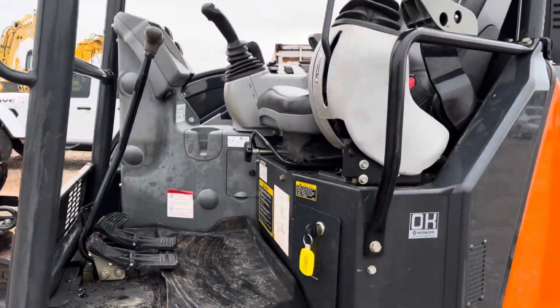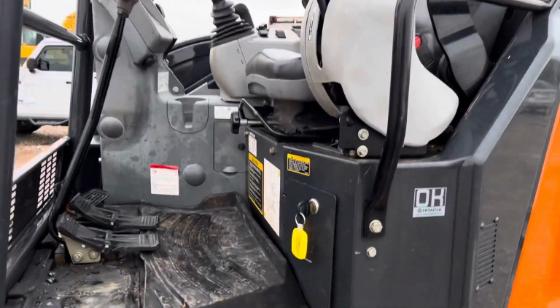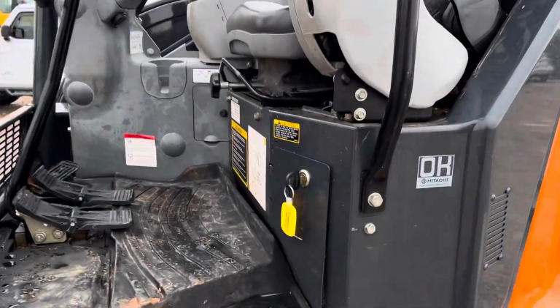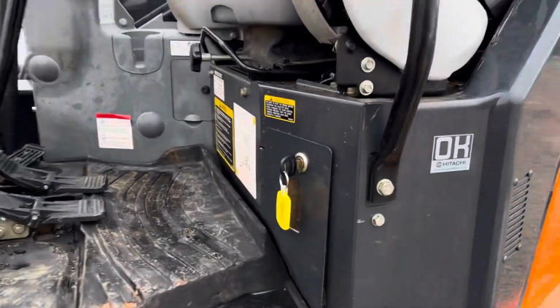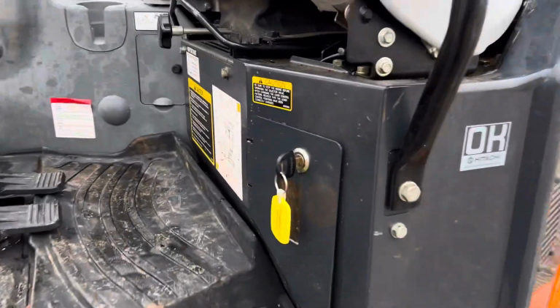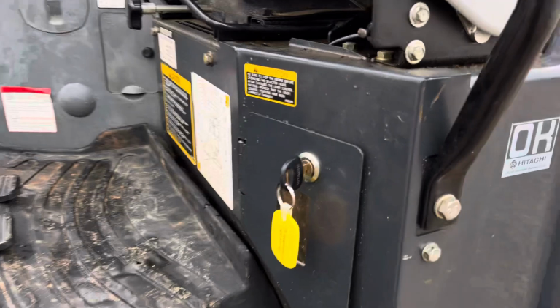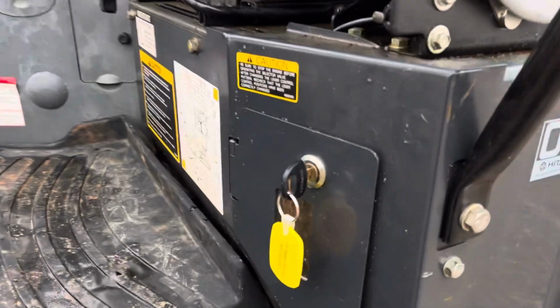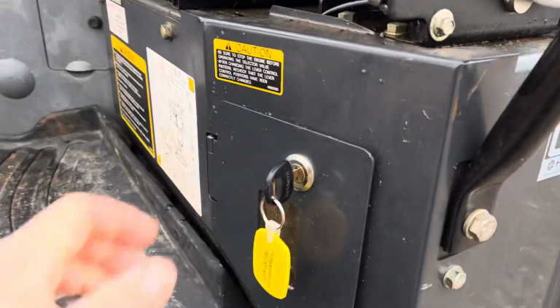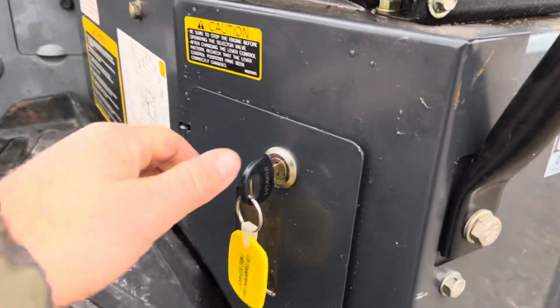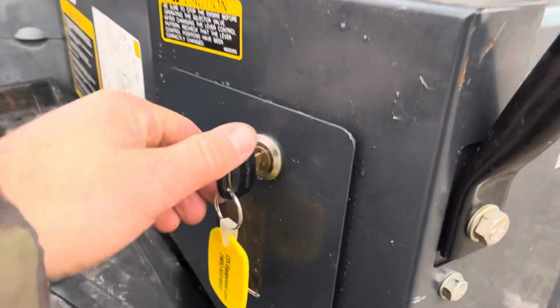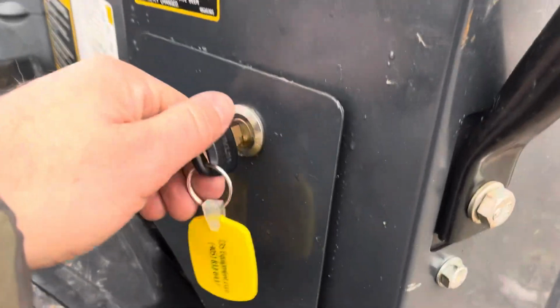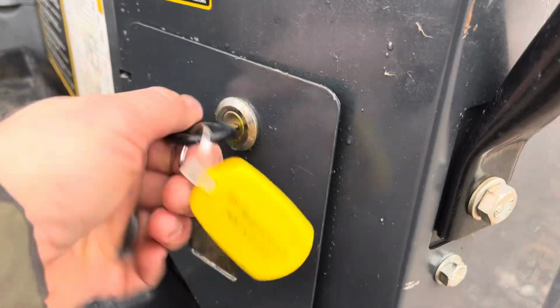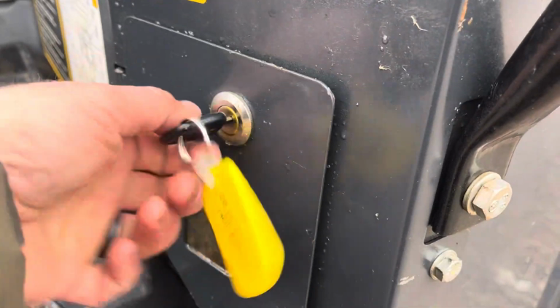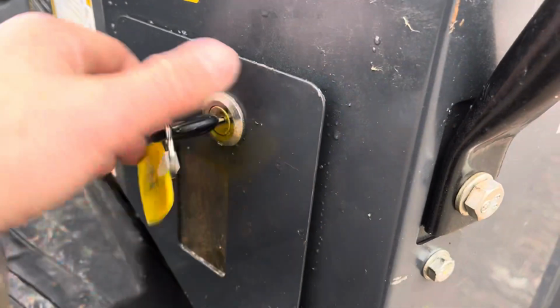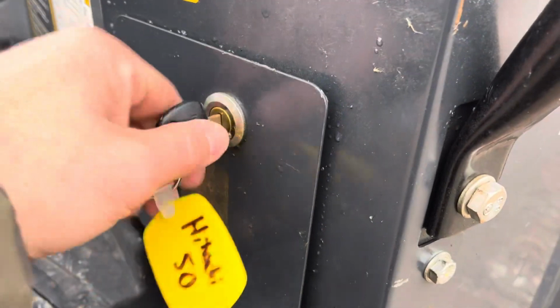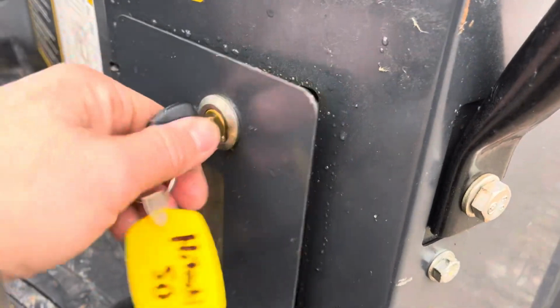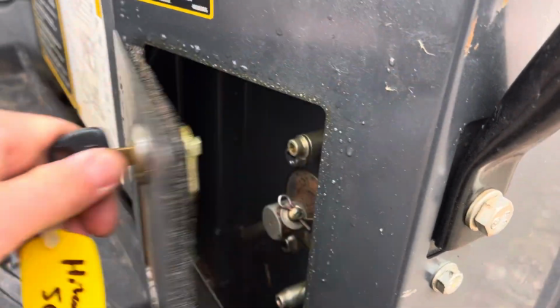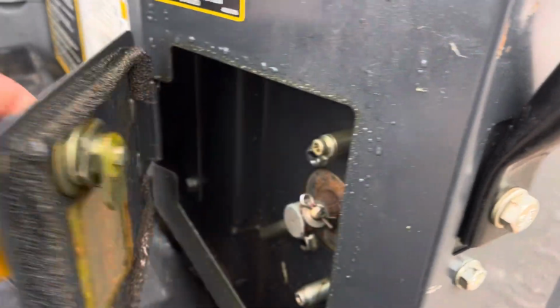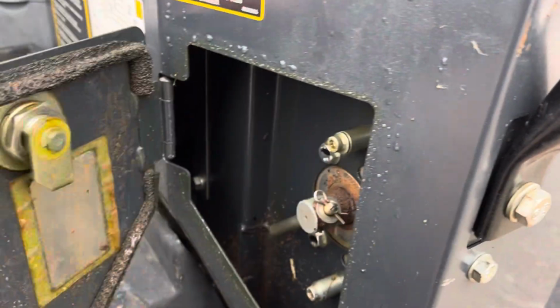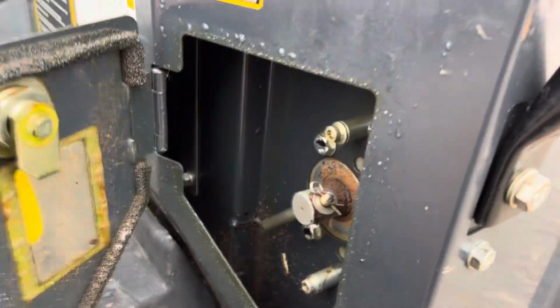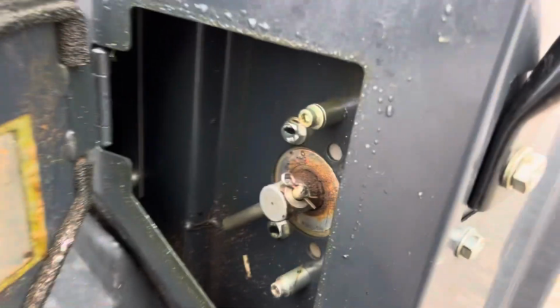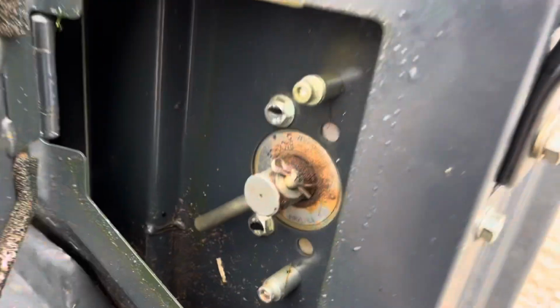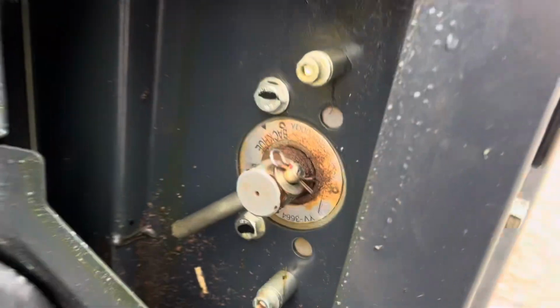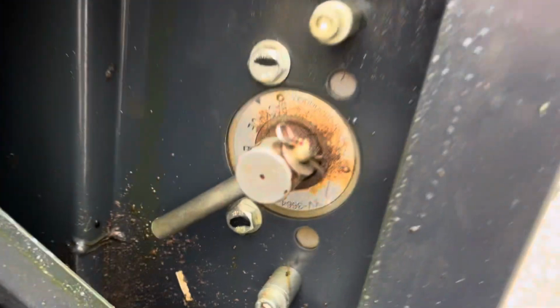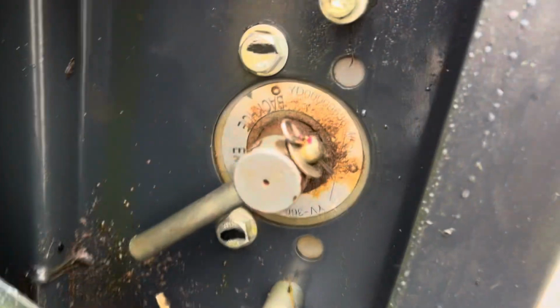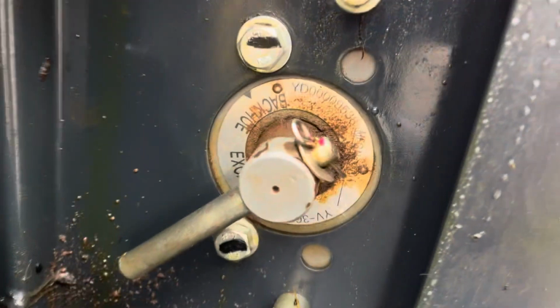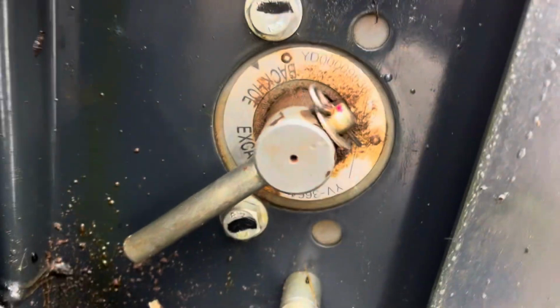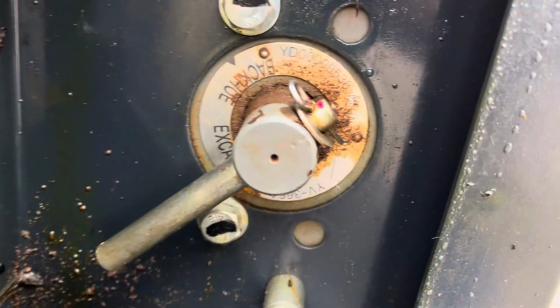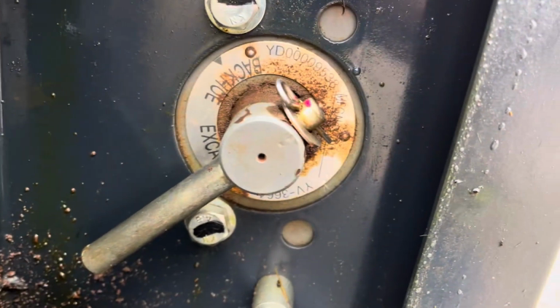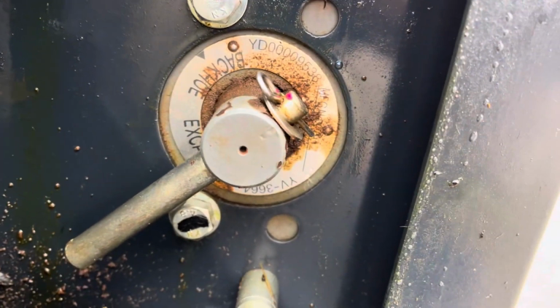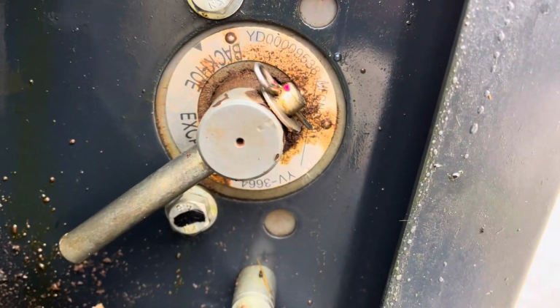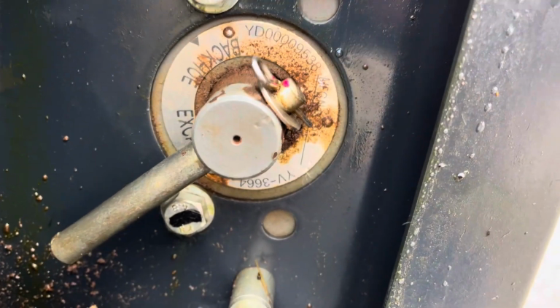It can be right here. You're going to use your ignition key to unlock this panel. Conveniently located right there.